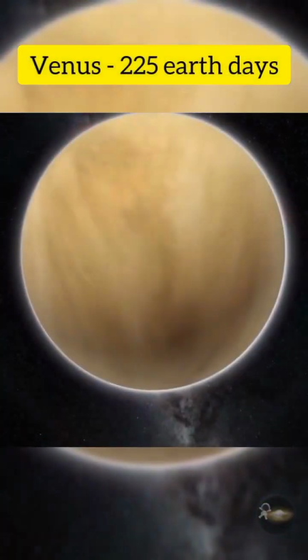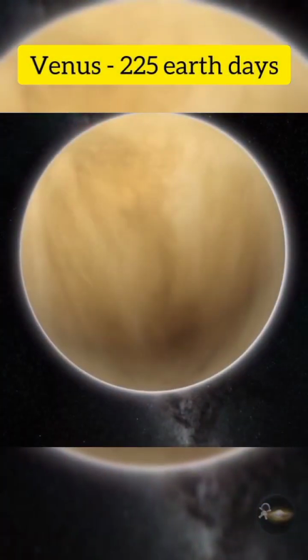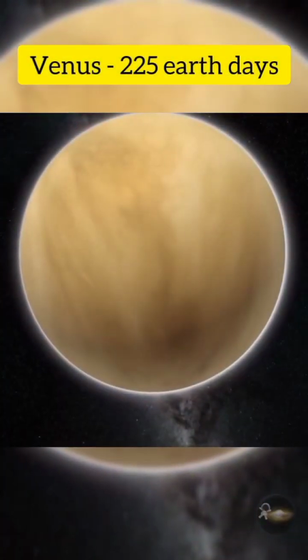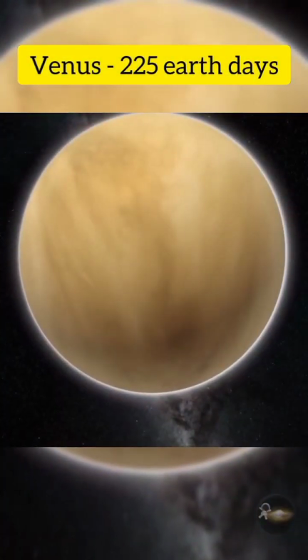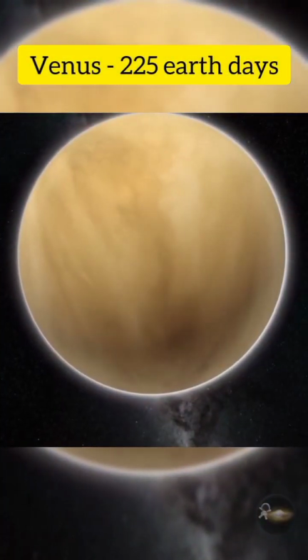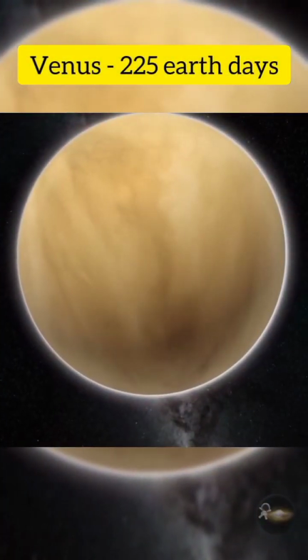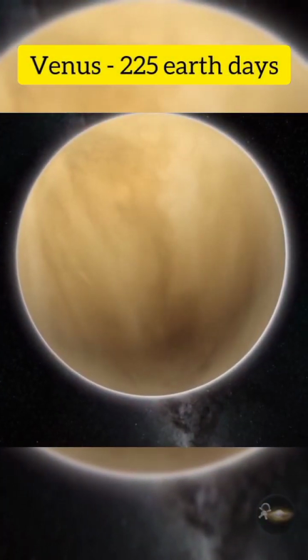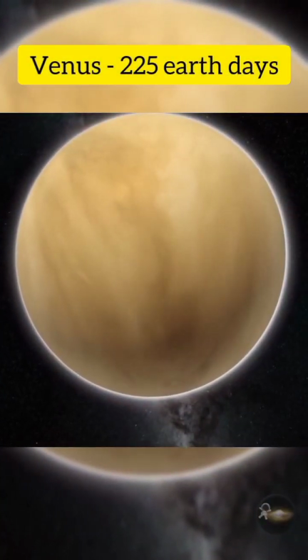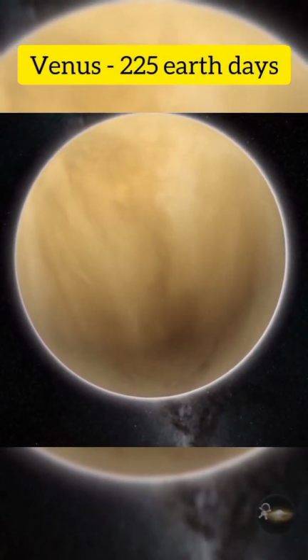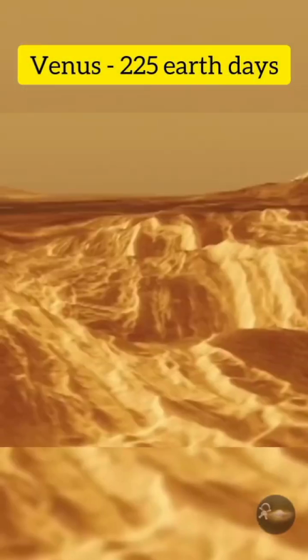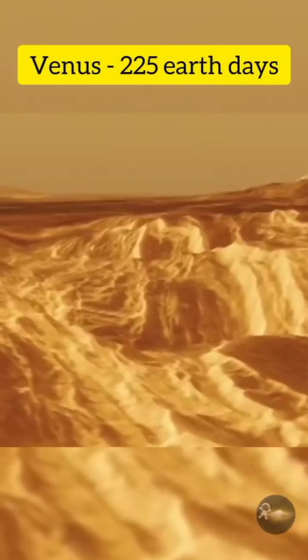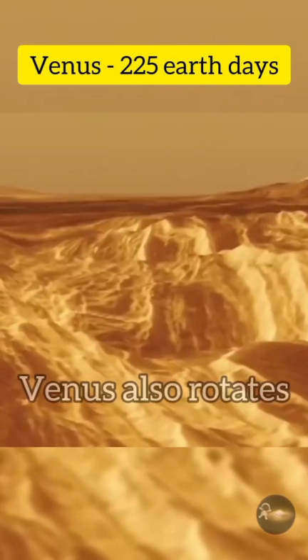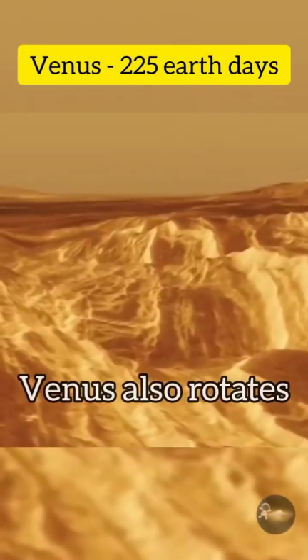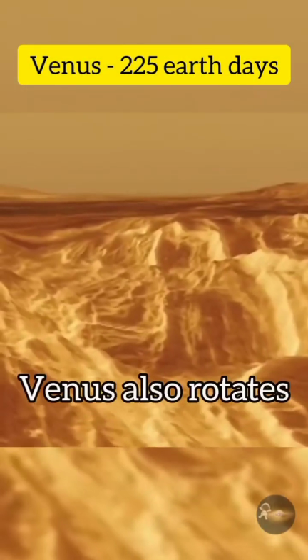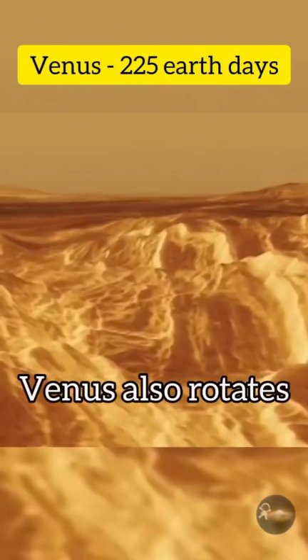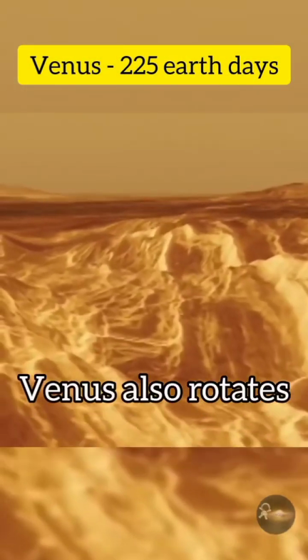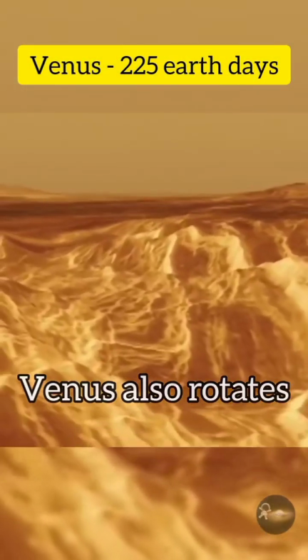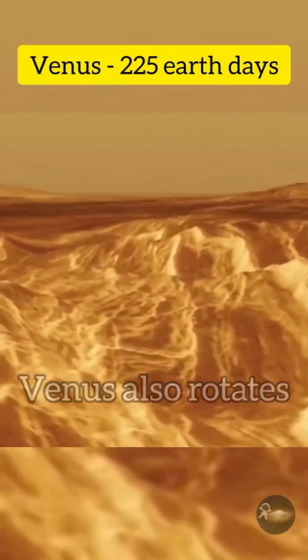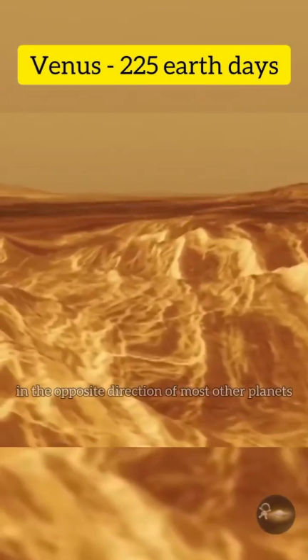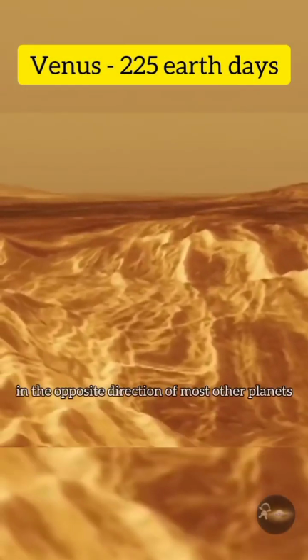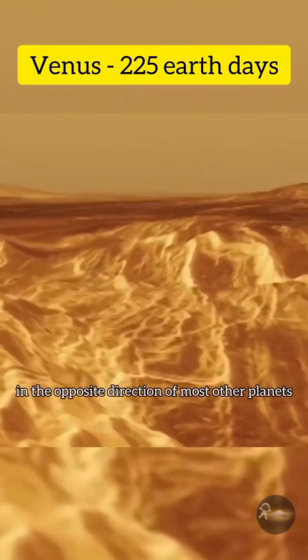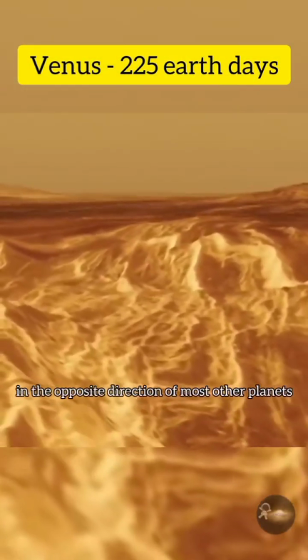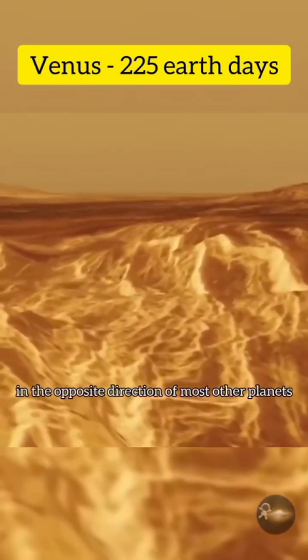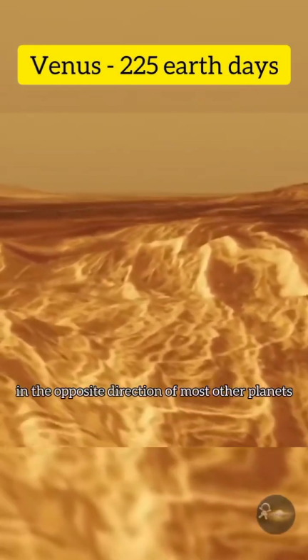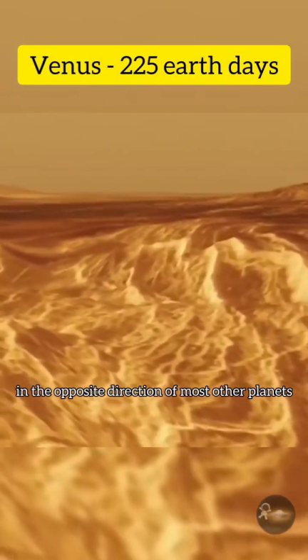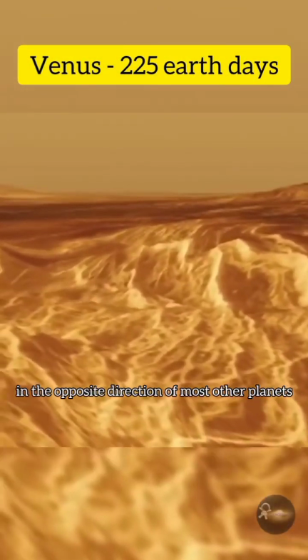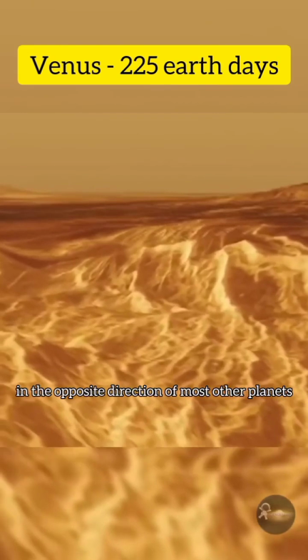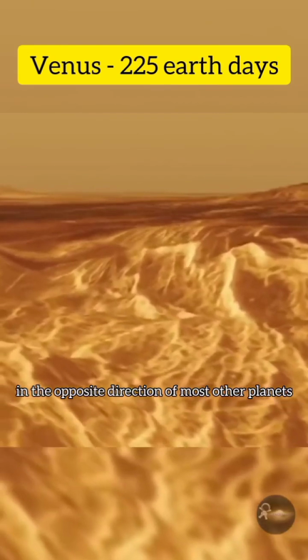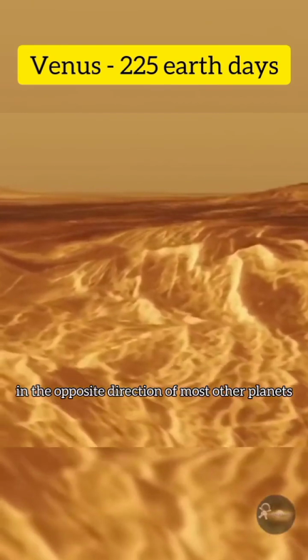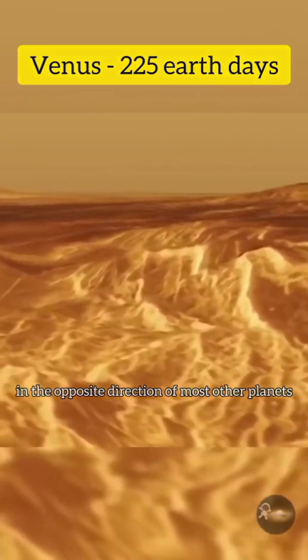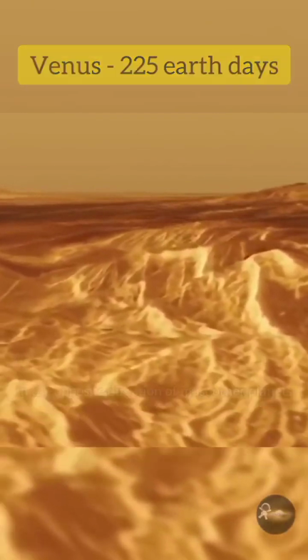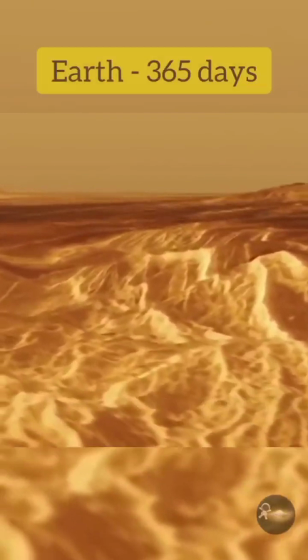Venus: 225 earth days. Venus also rotates in the opposite direction of most other planets.